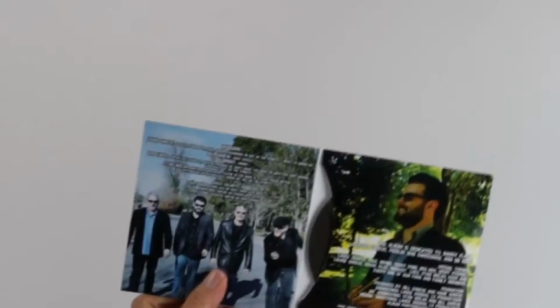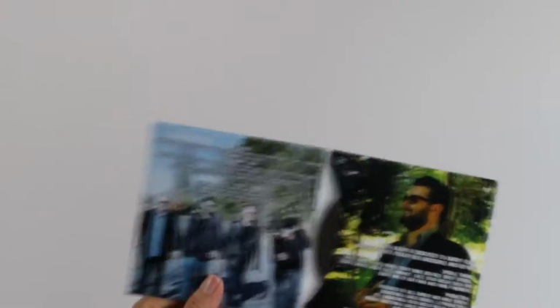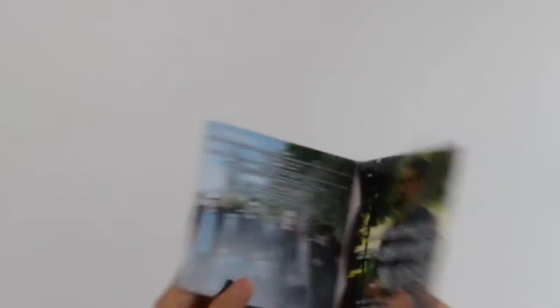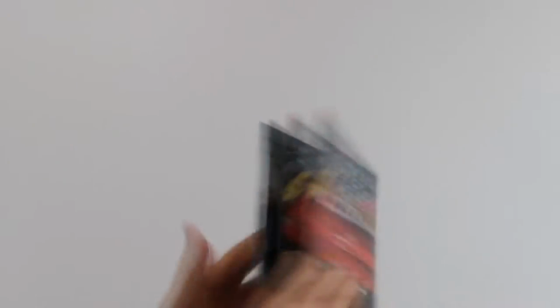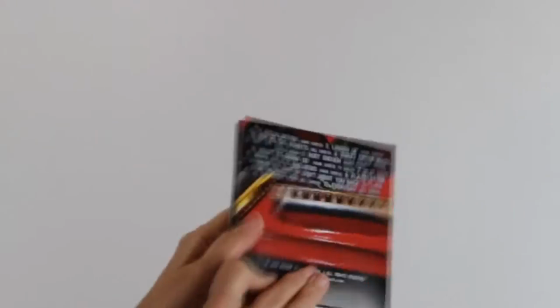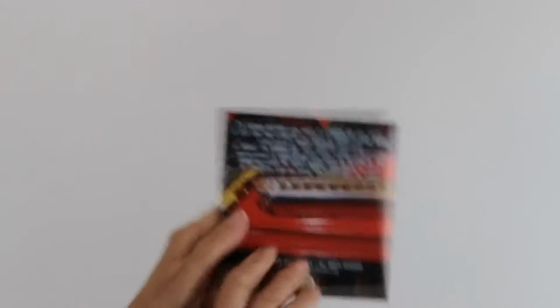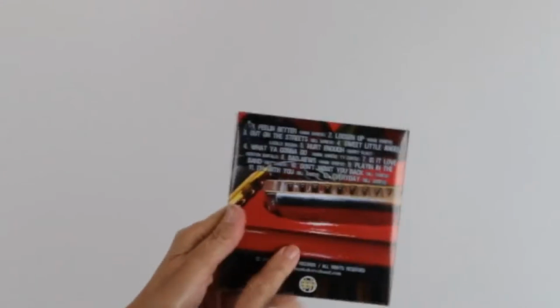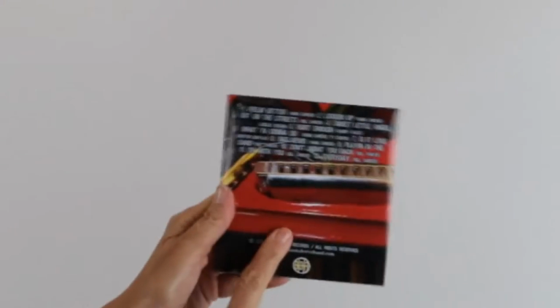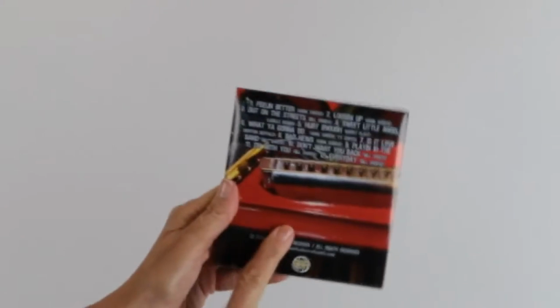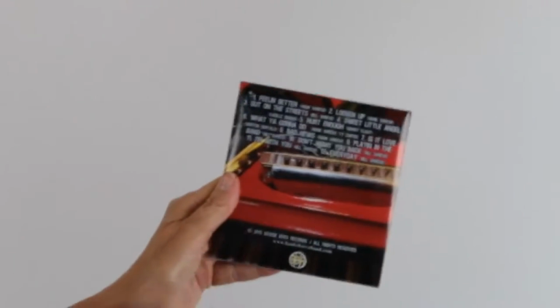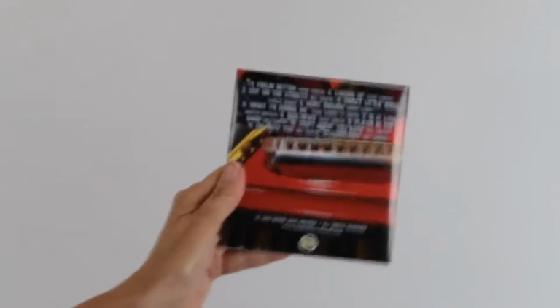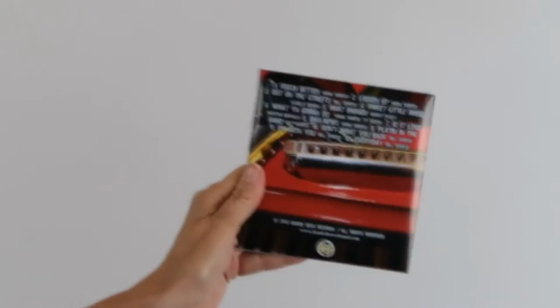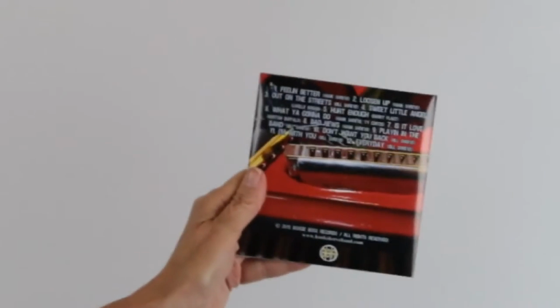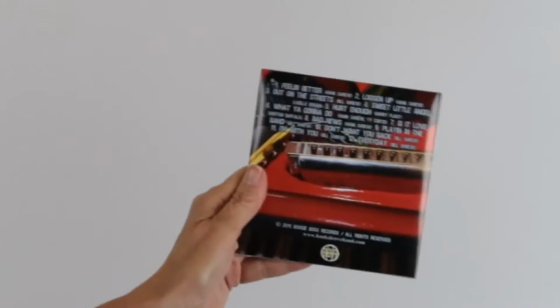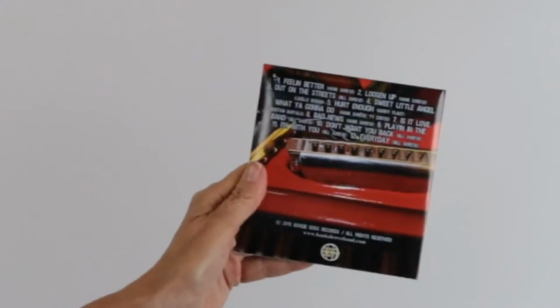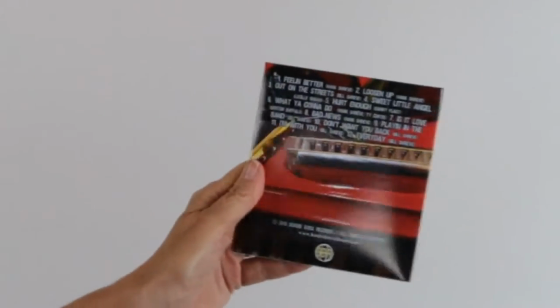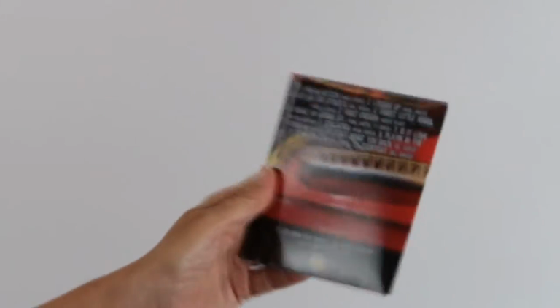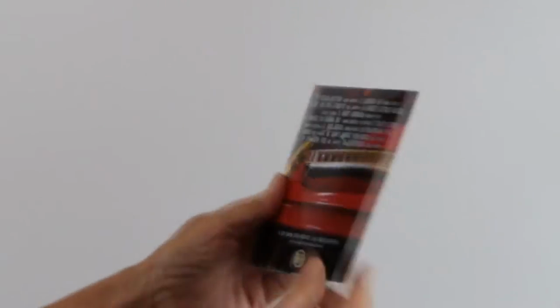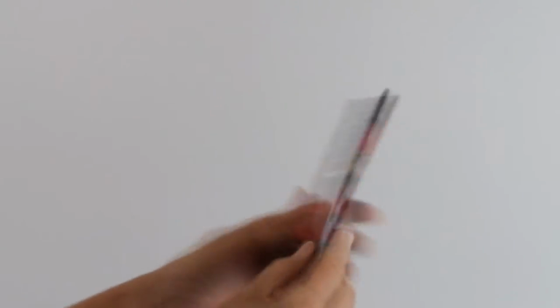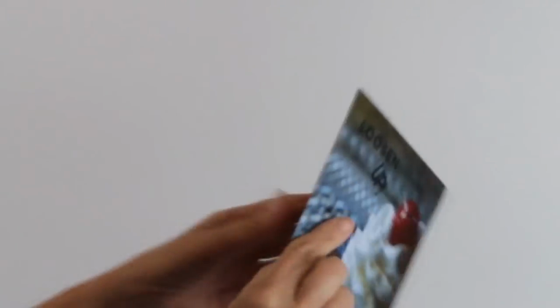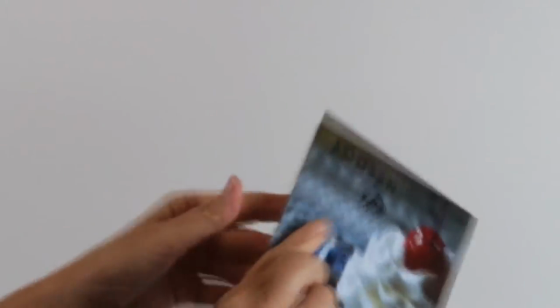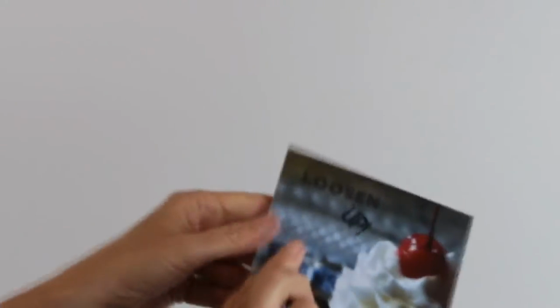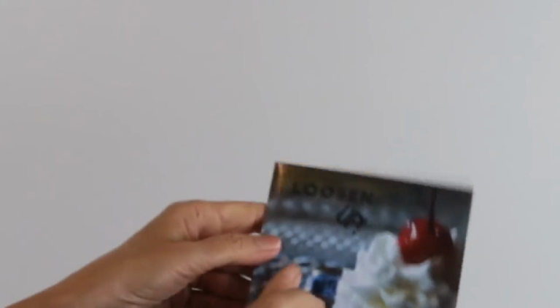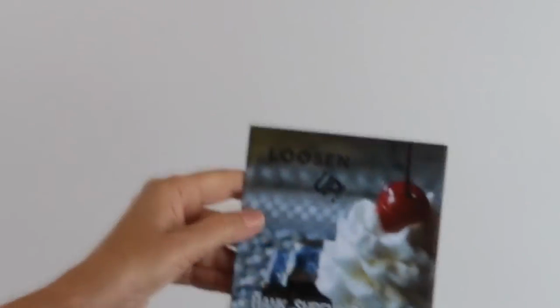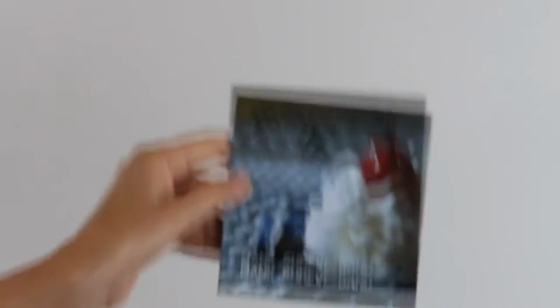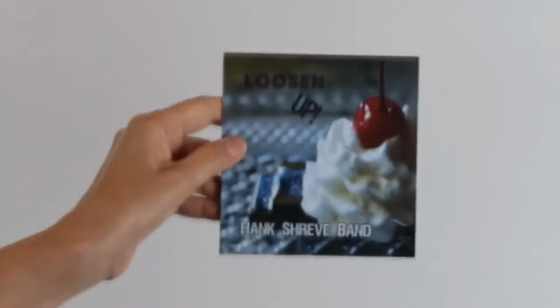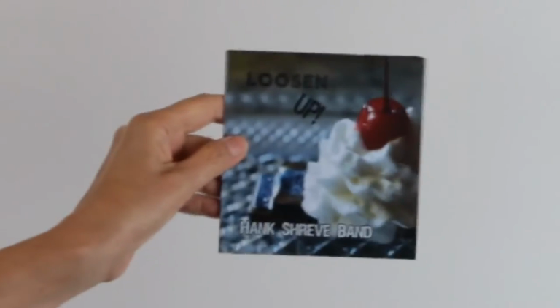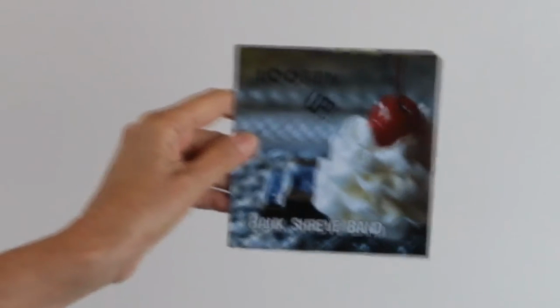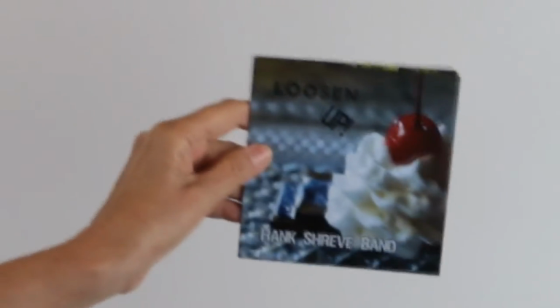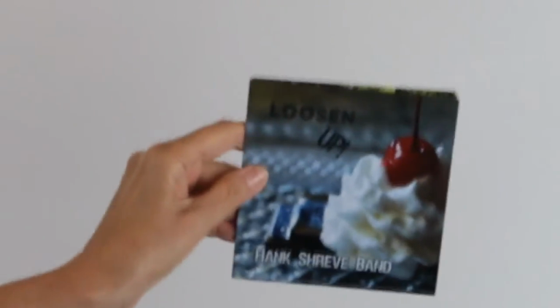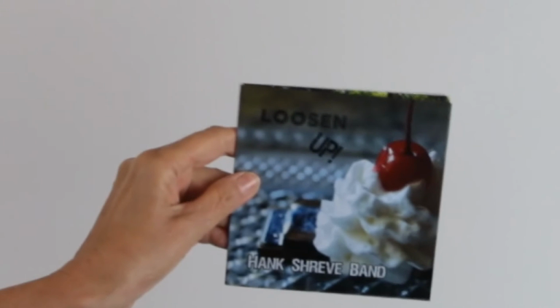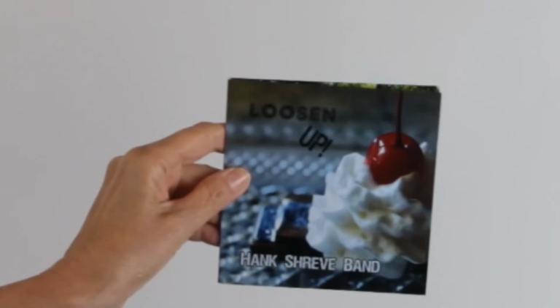These are fully assembled and individually shrink wrapped. What a beautiful package with plenty of print space.